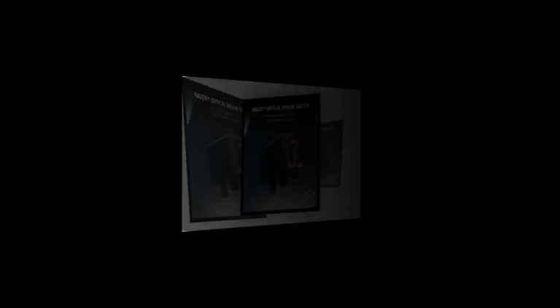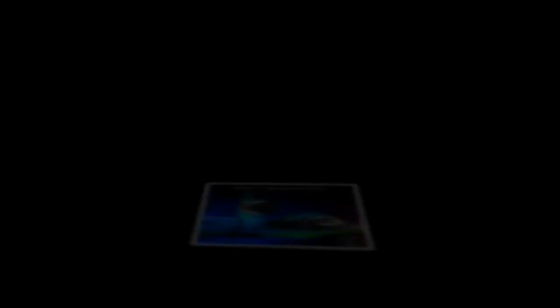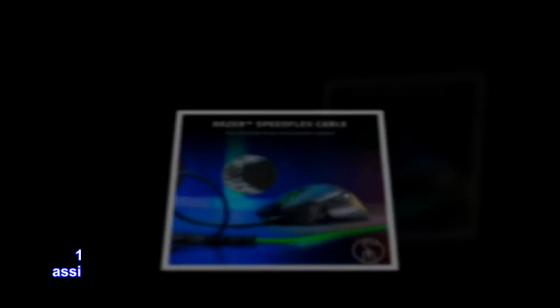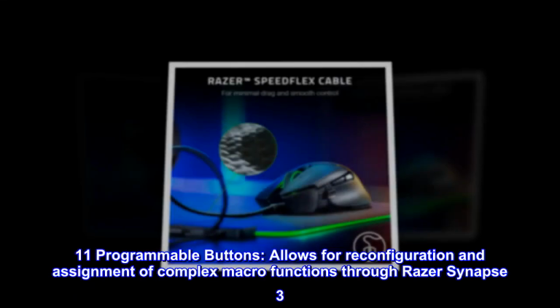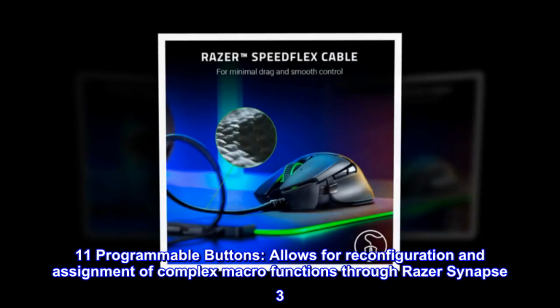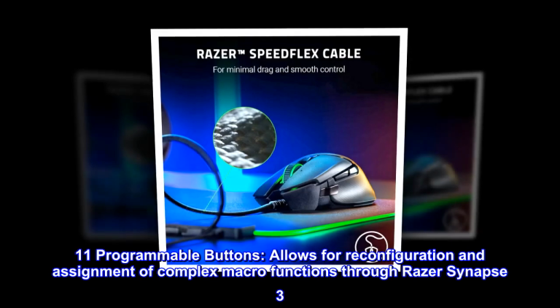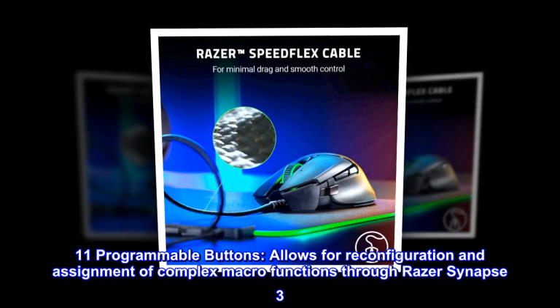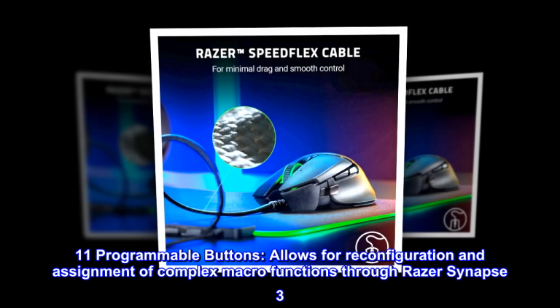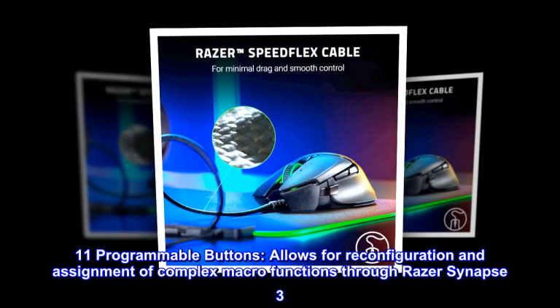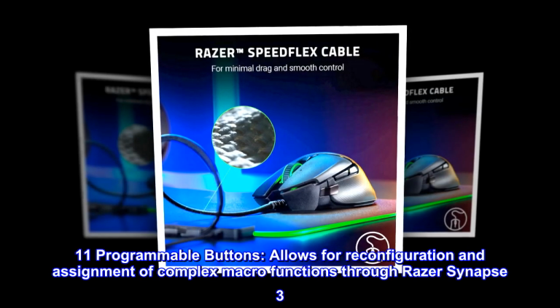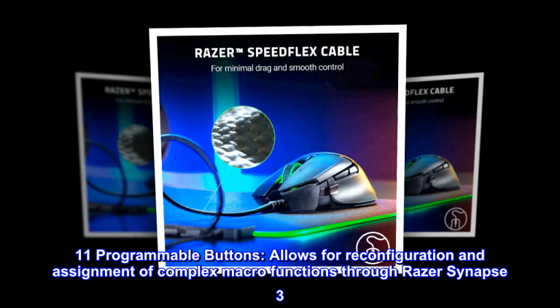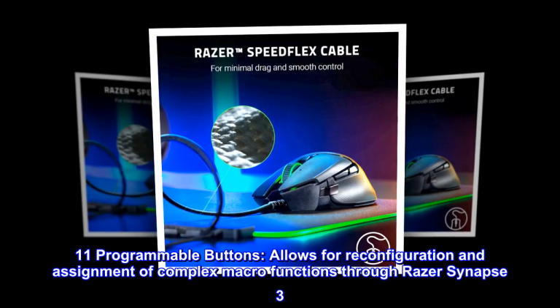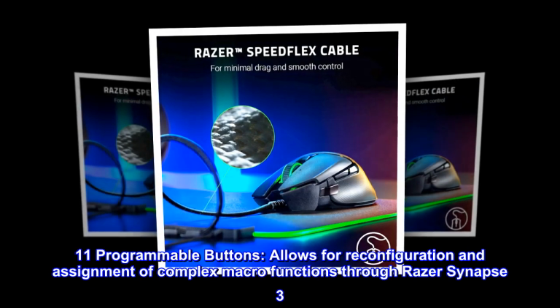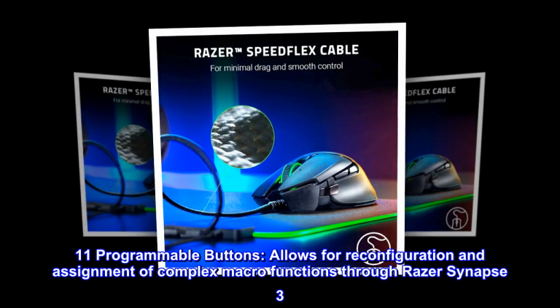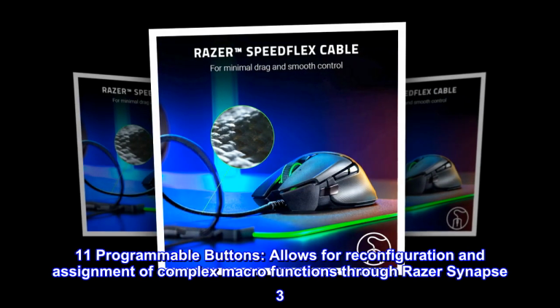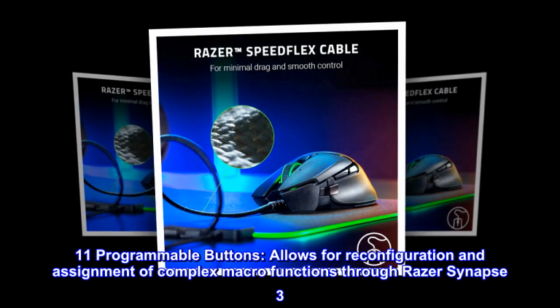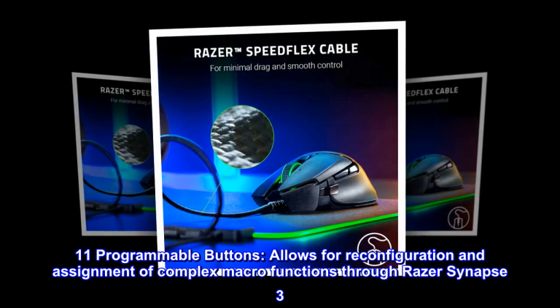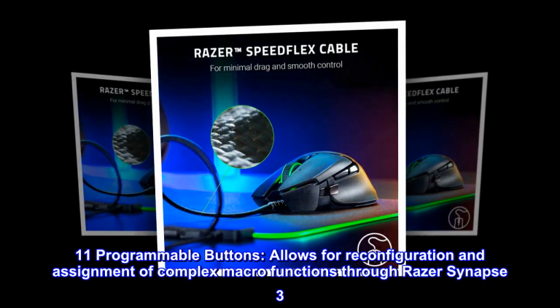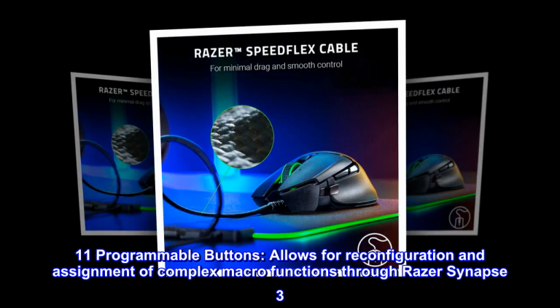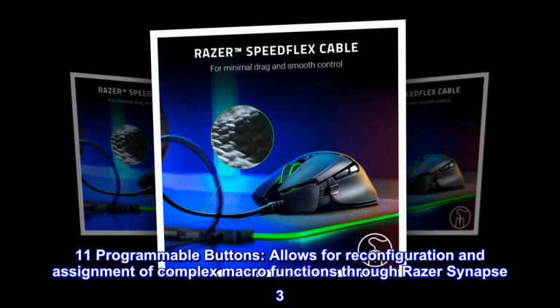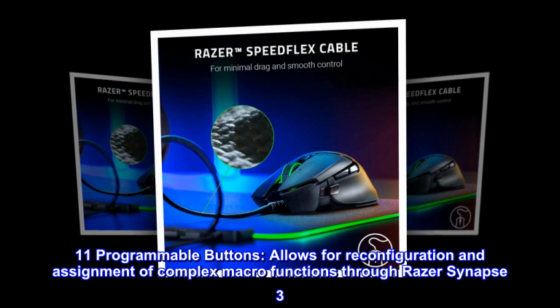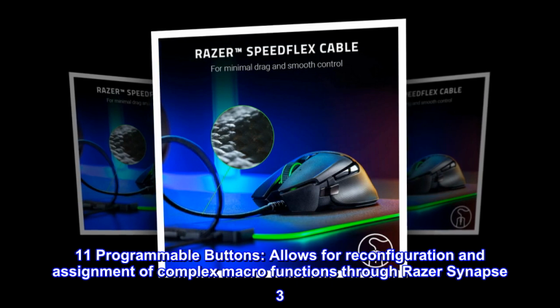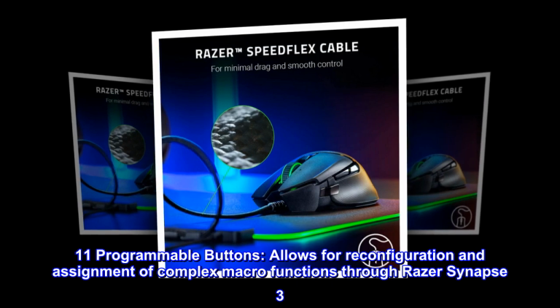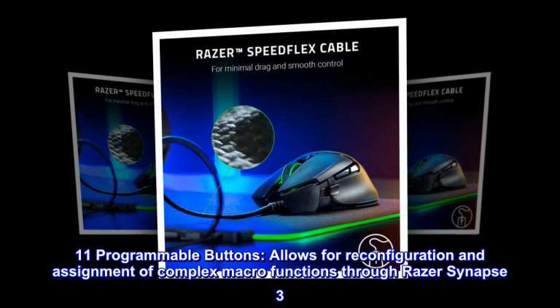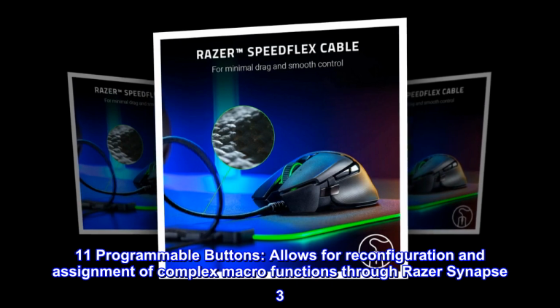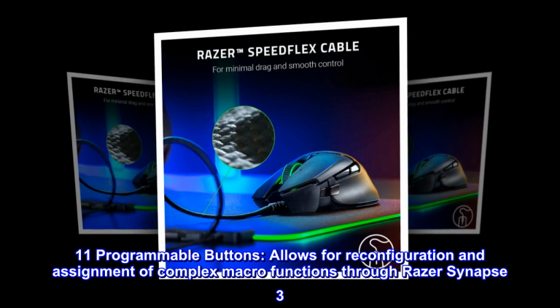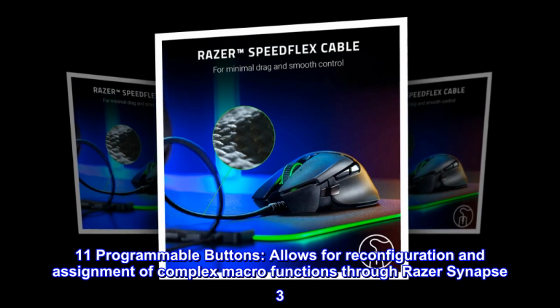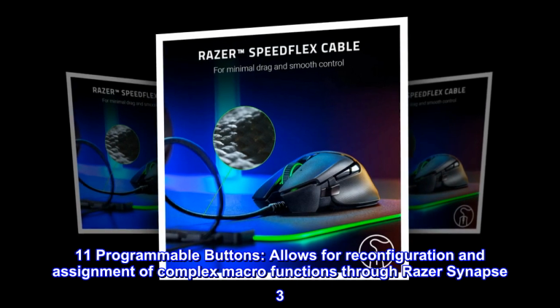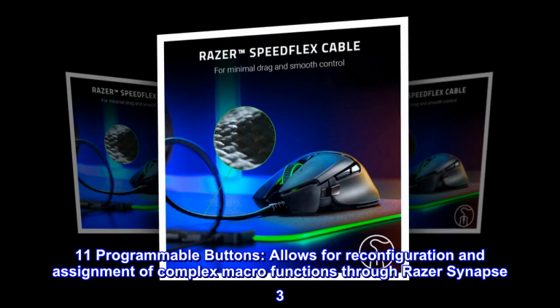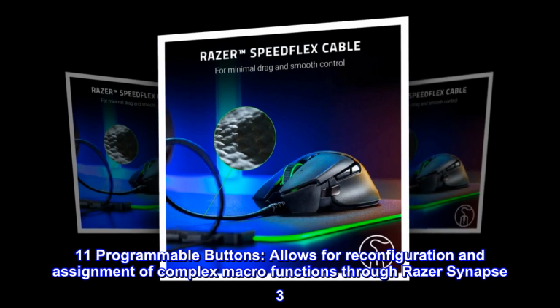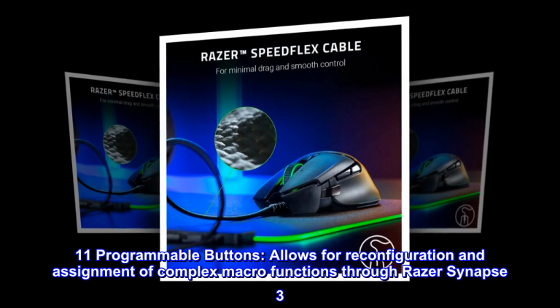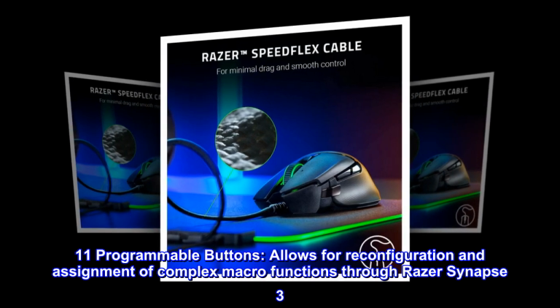11 programmable buttons allow for reconfiguration and assignment of complex macro functions through Razer Synapse 3.